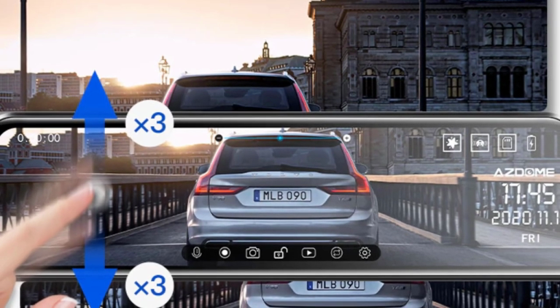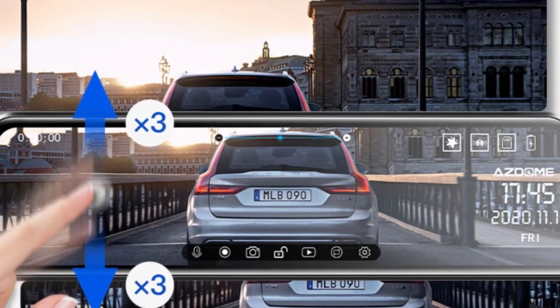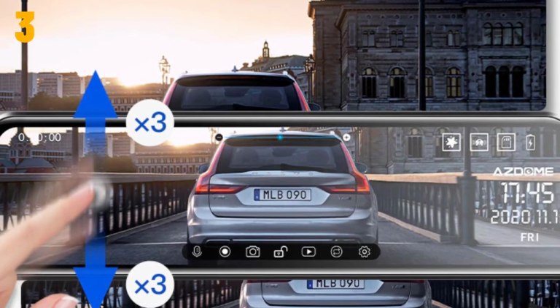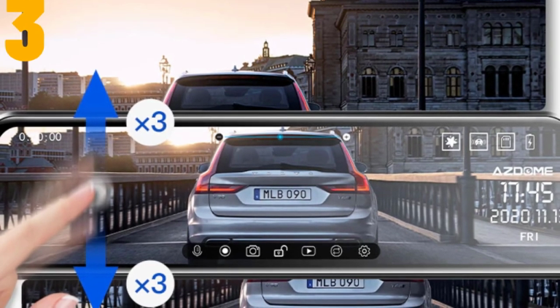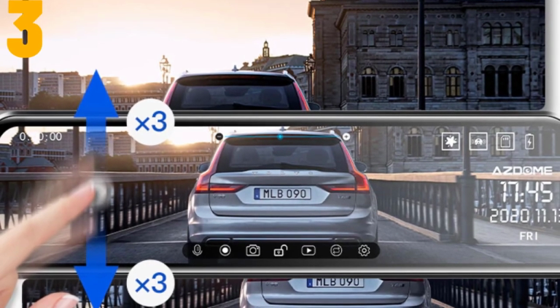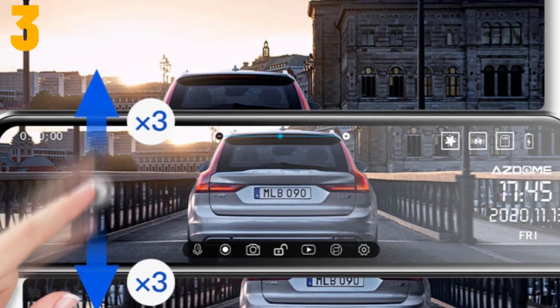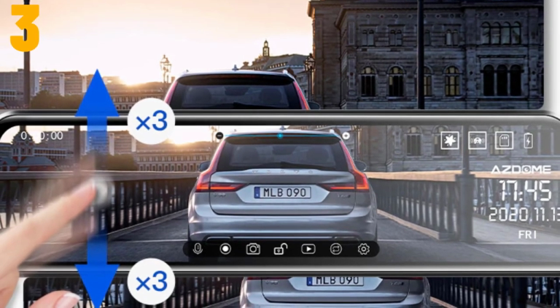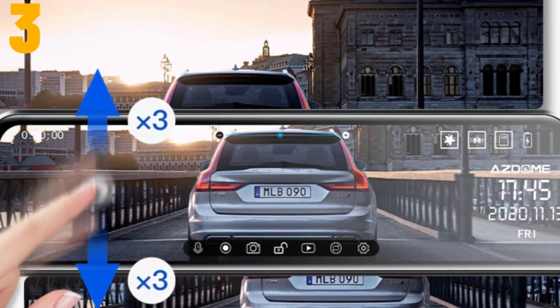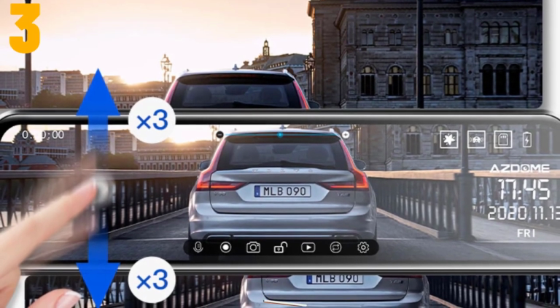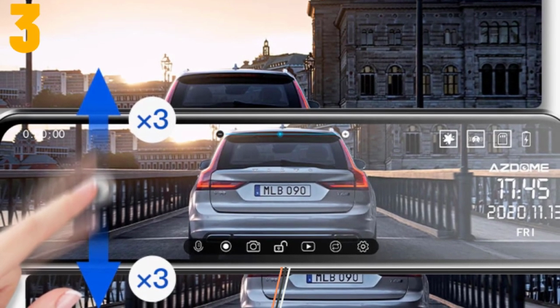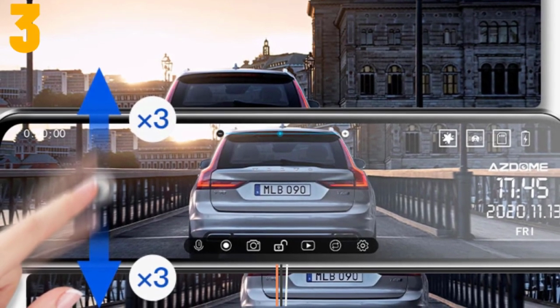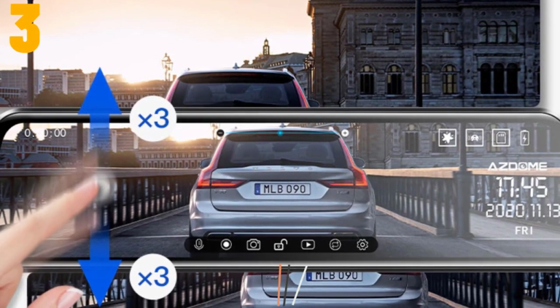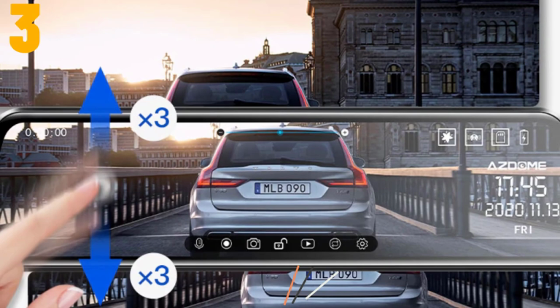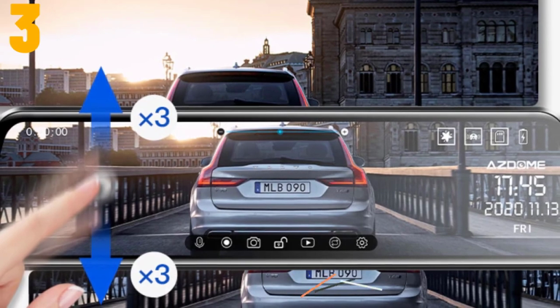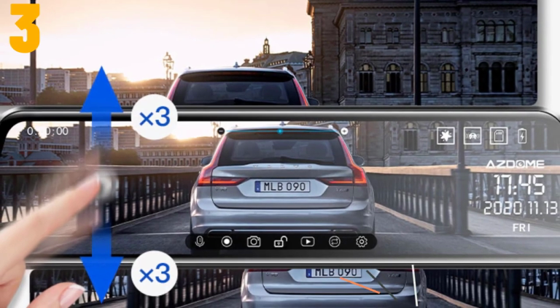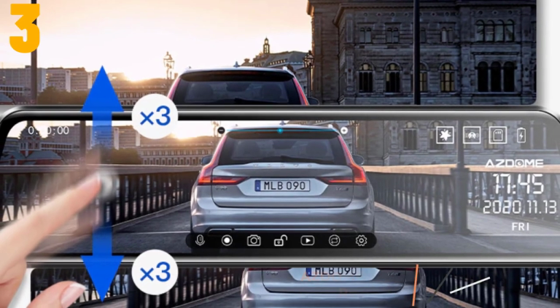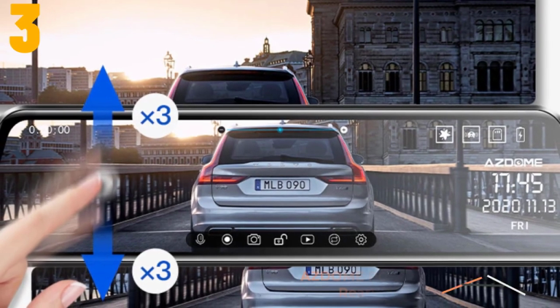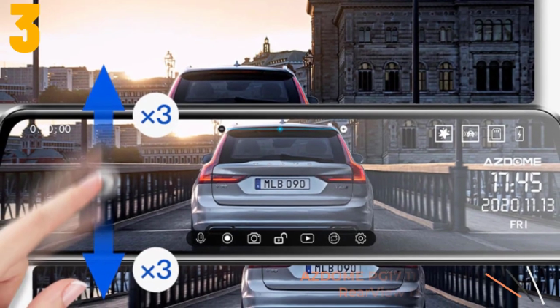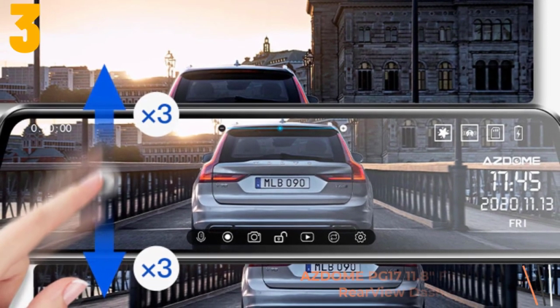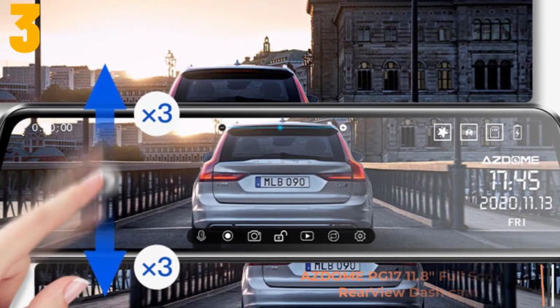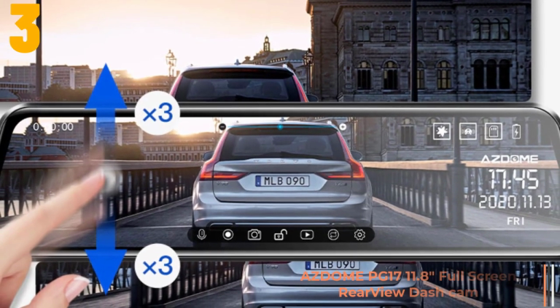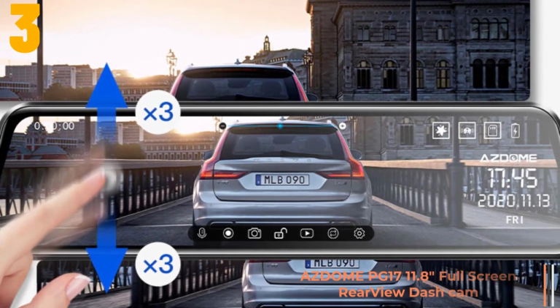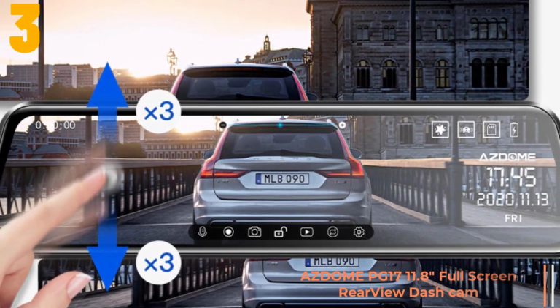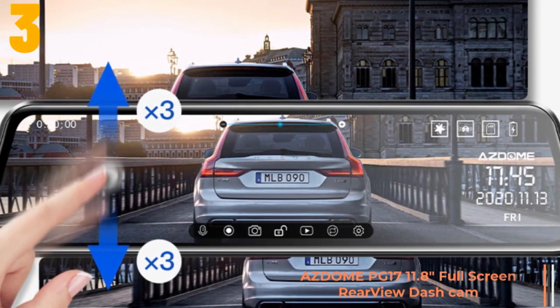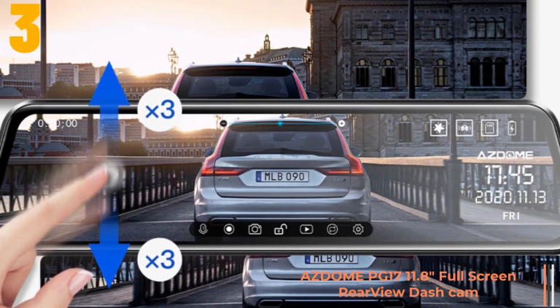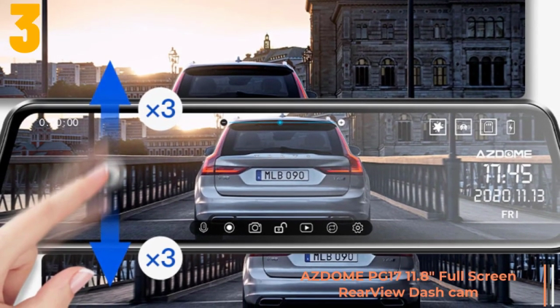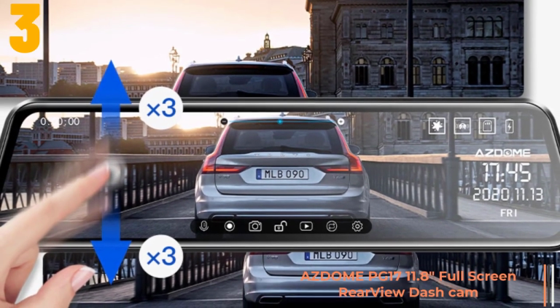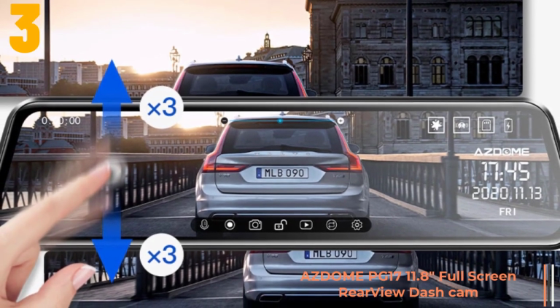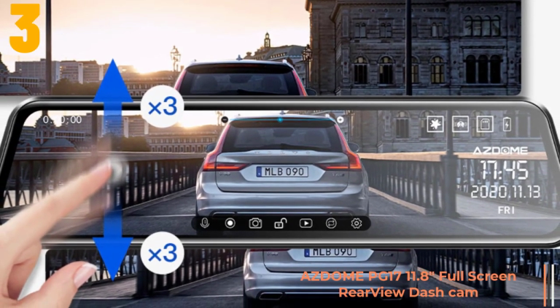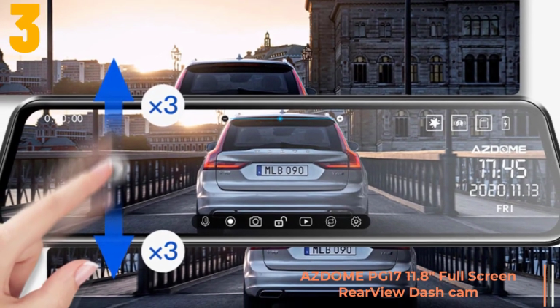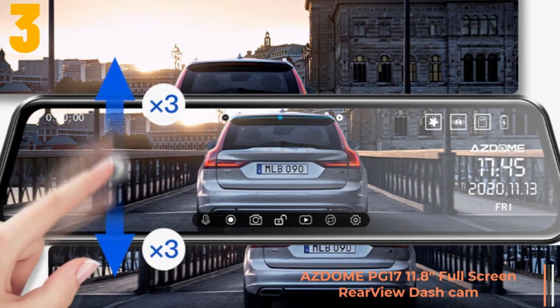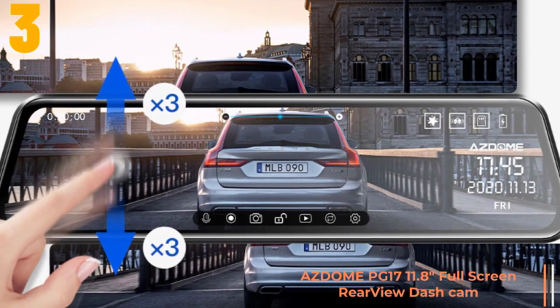As item number 3, we've selected the Asdome PG-17 11.8 inch full screen rear view dash cam.